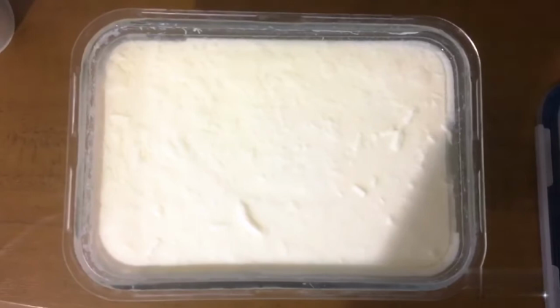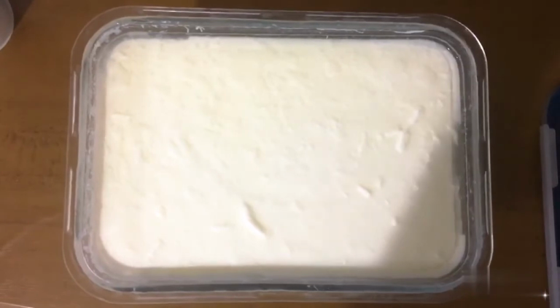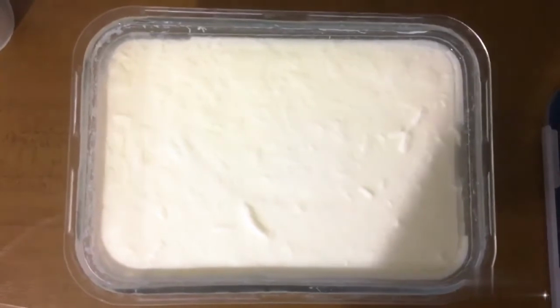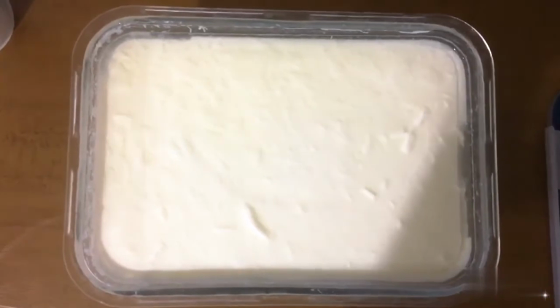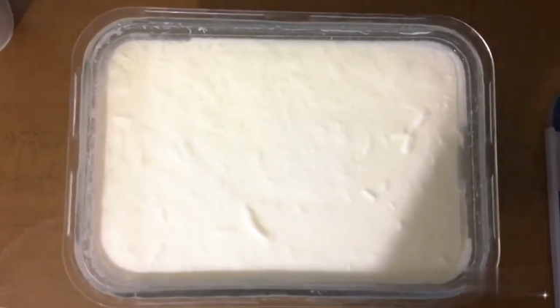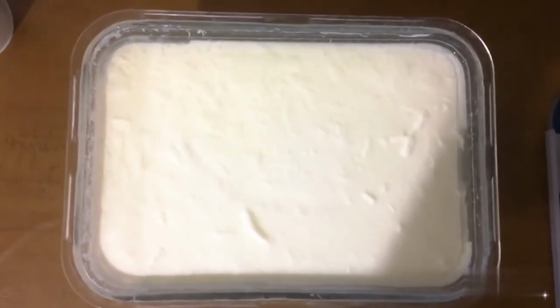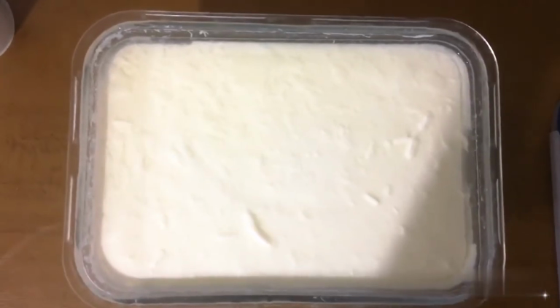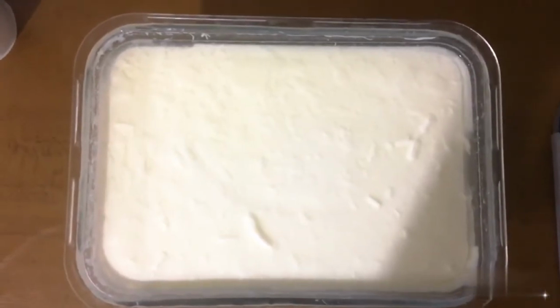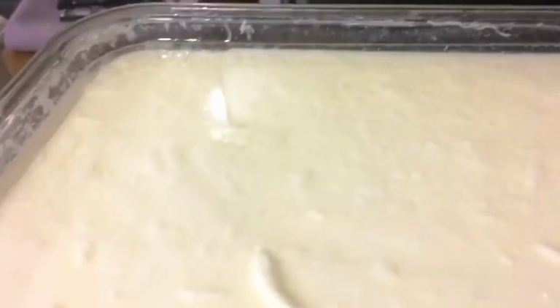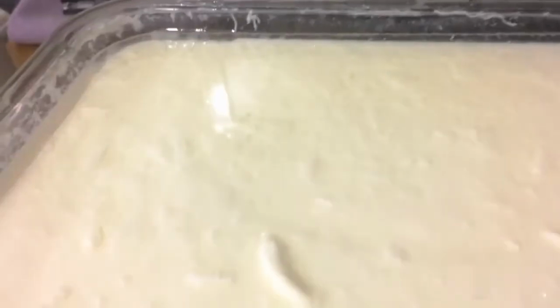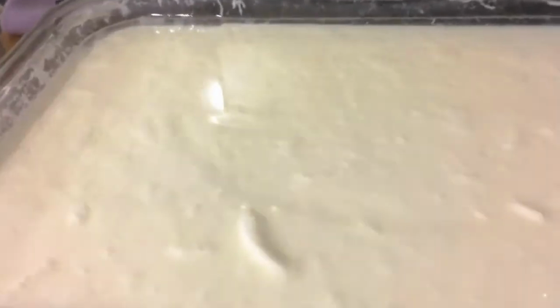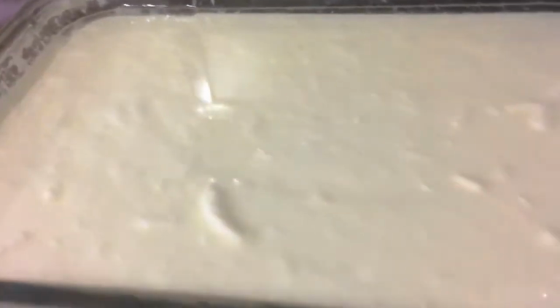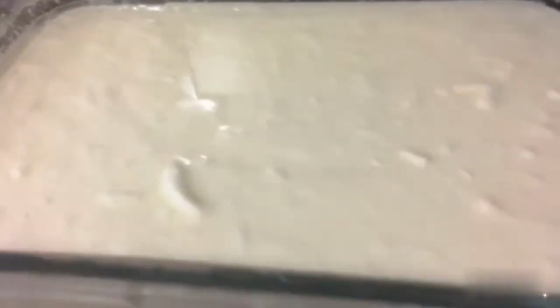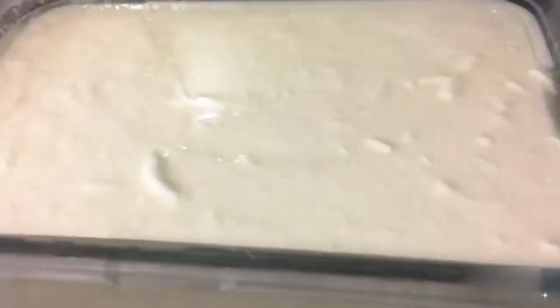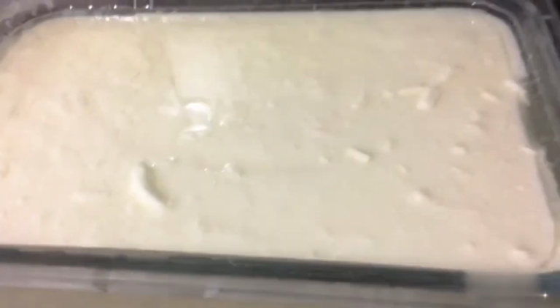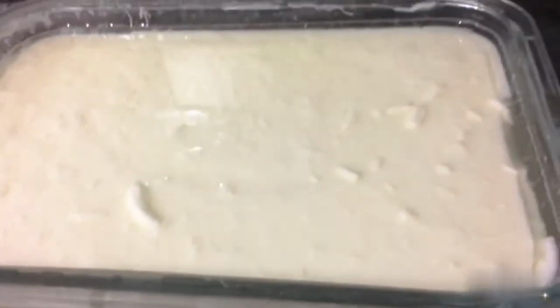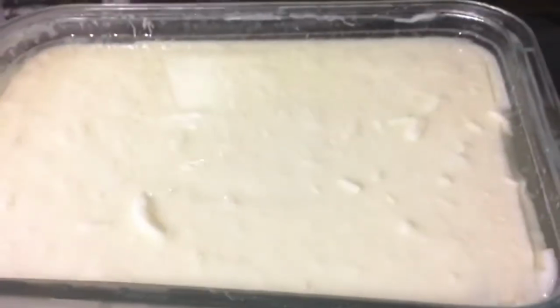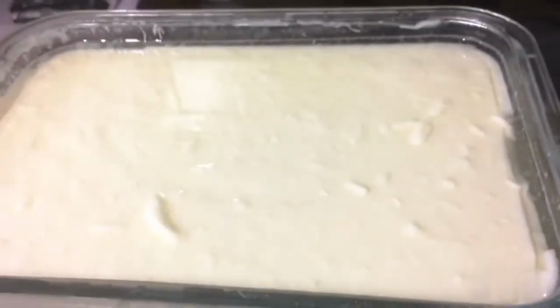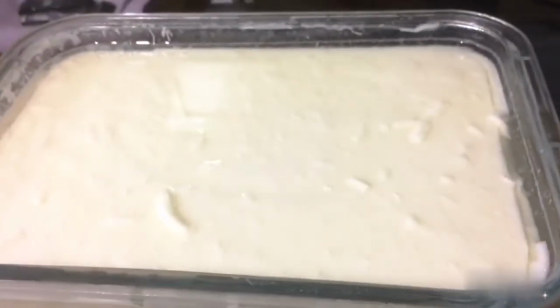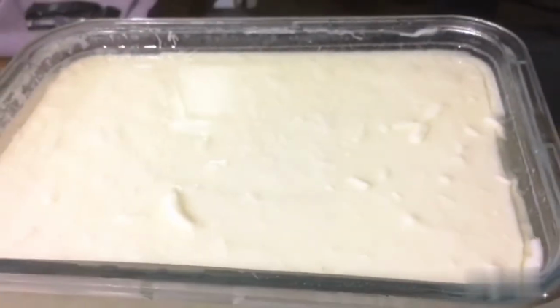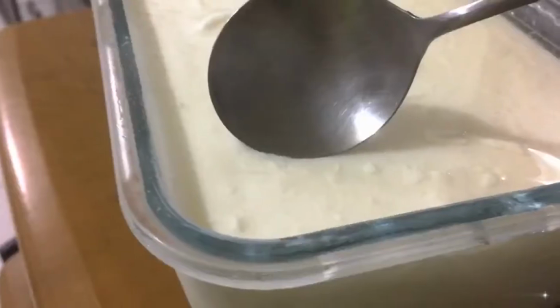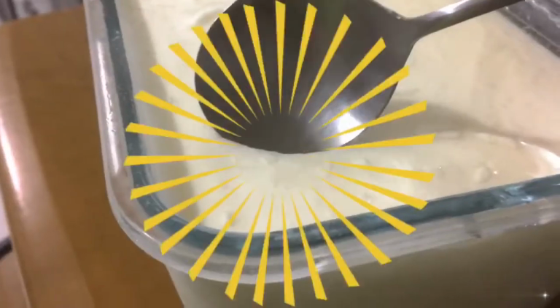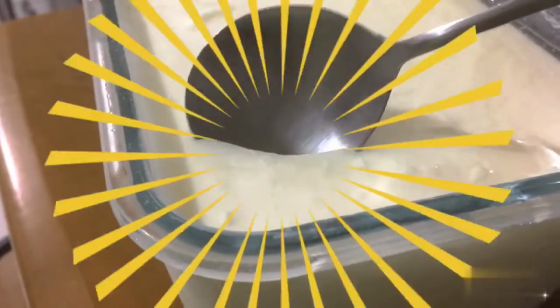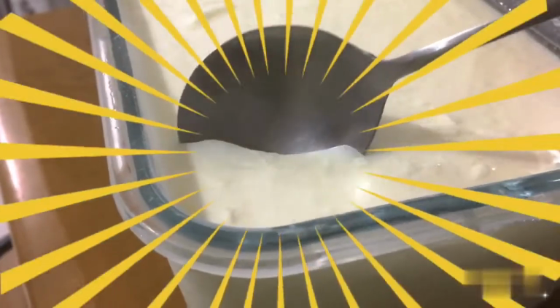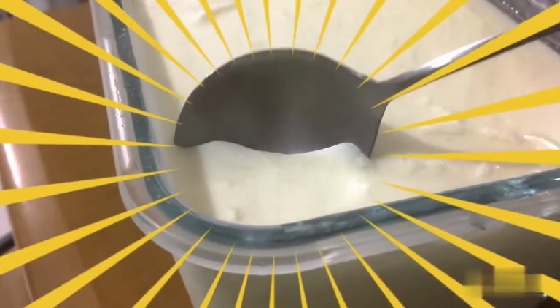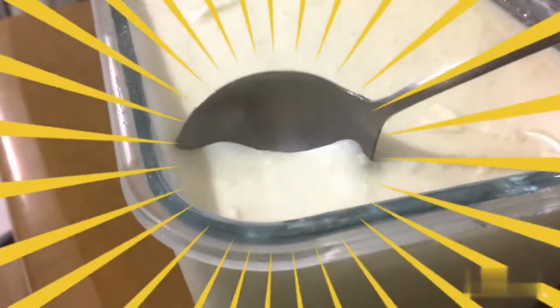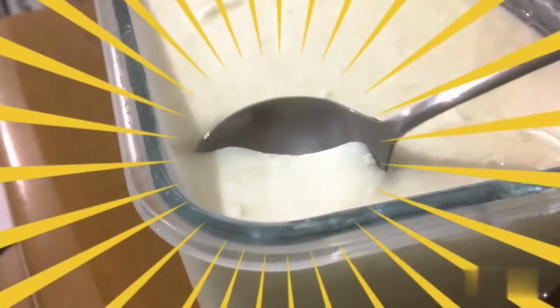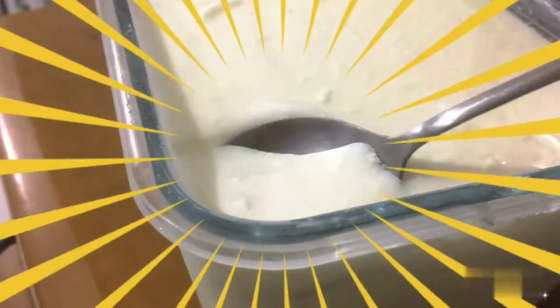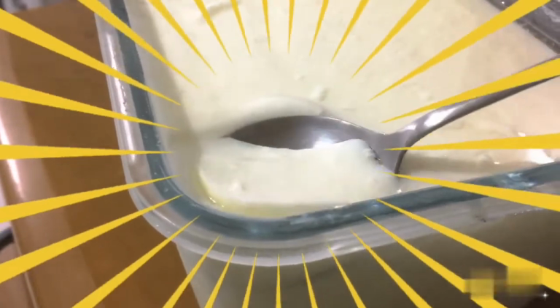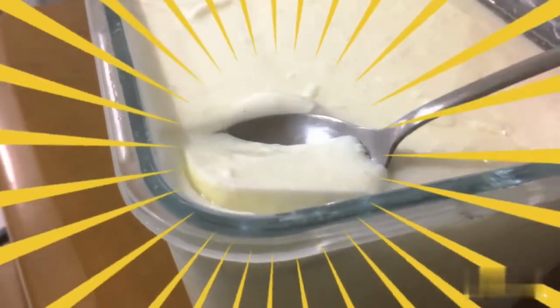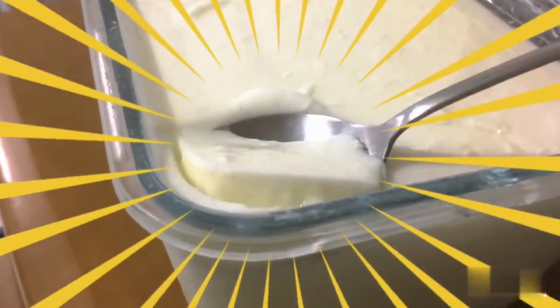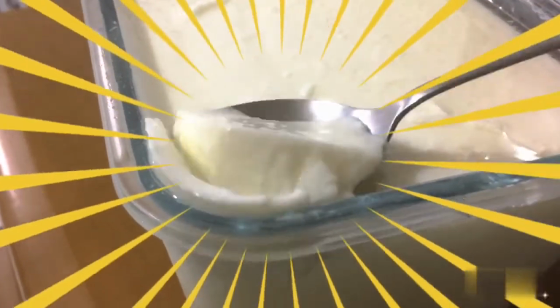After 8 hours, the yogurt will solidify and change to solid. After that, pour it in the refrigerator overnight.